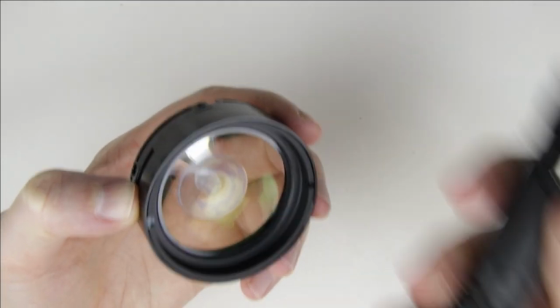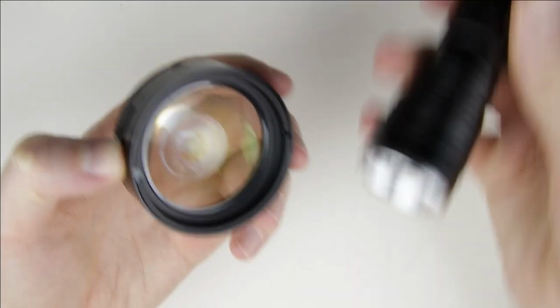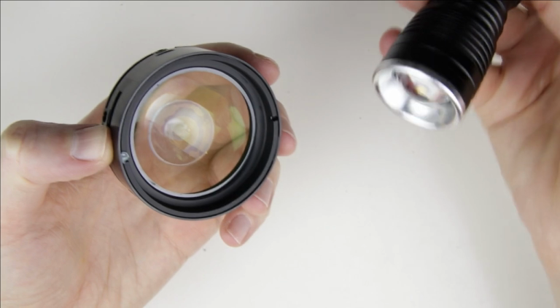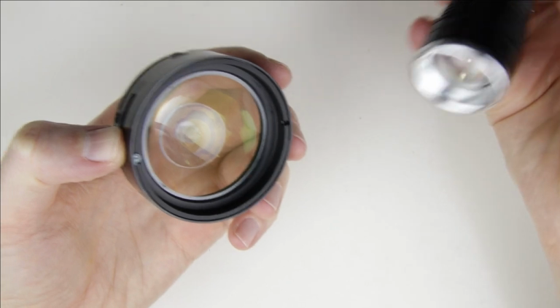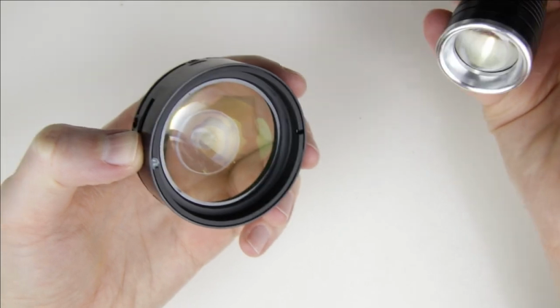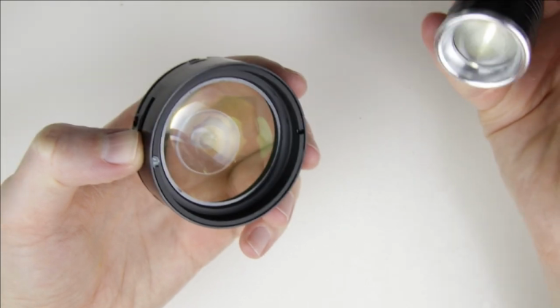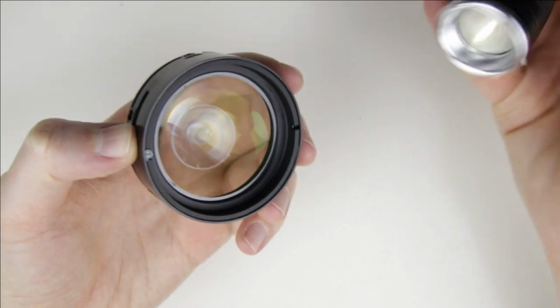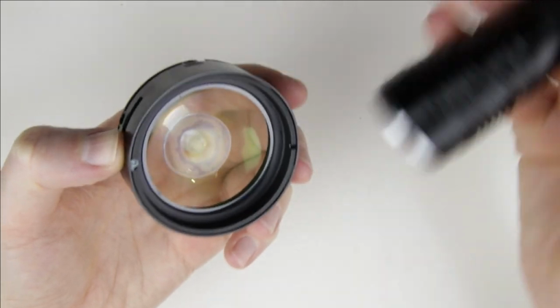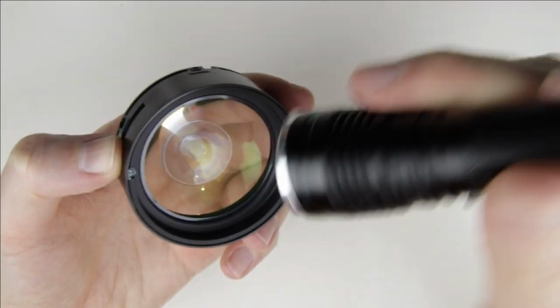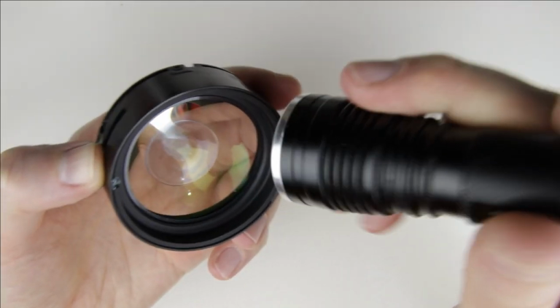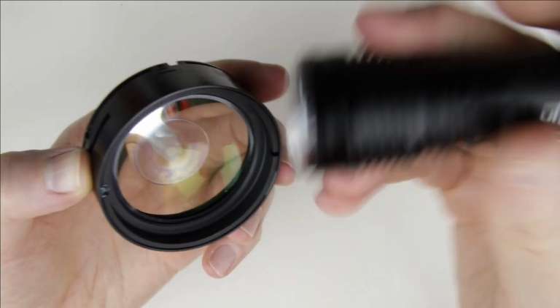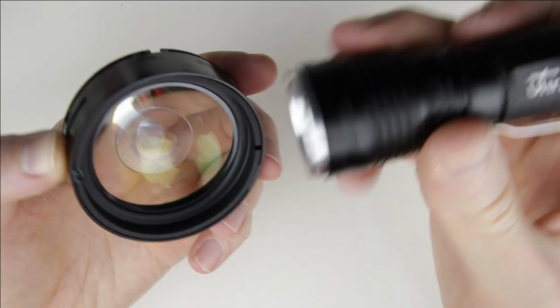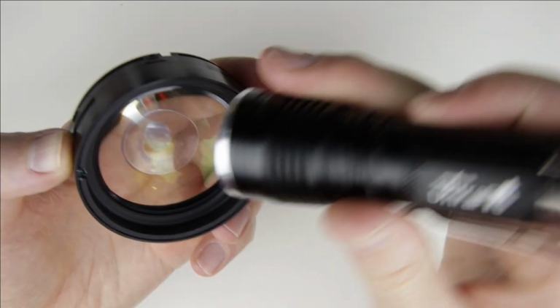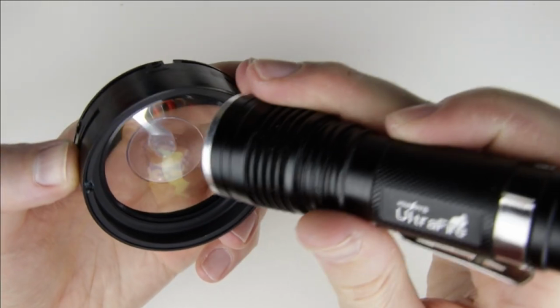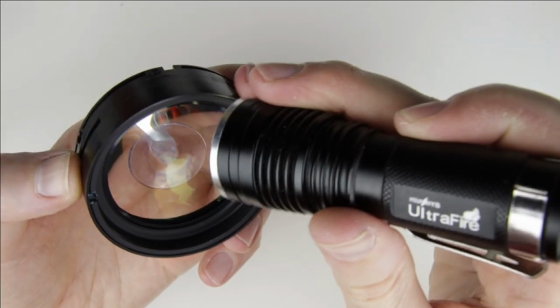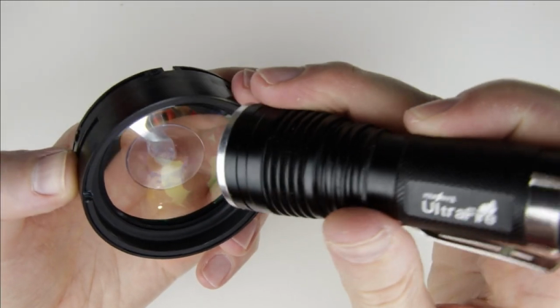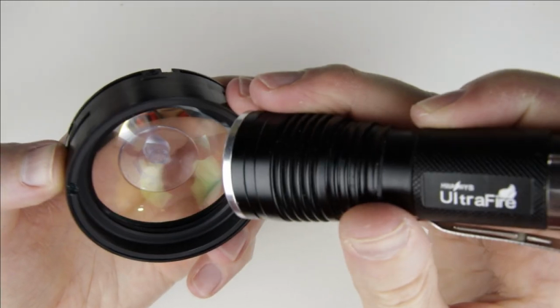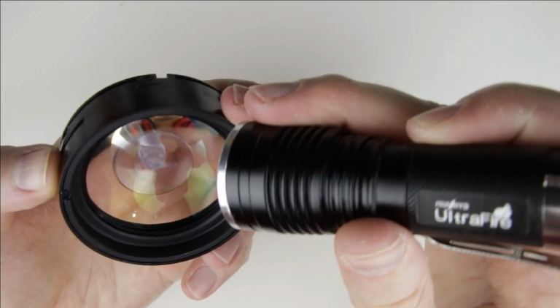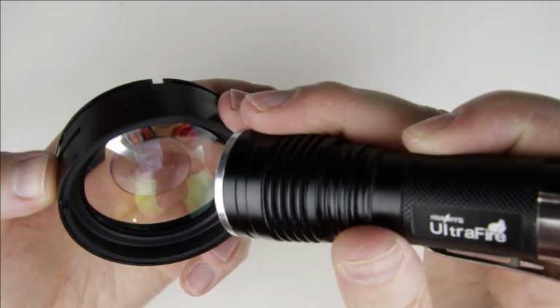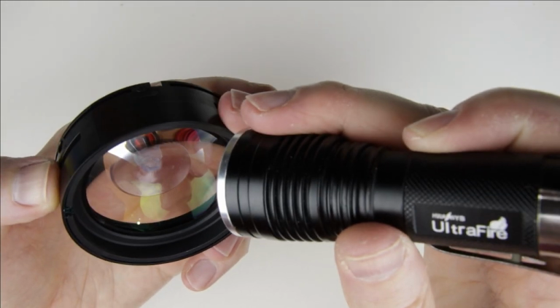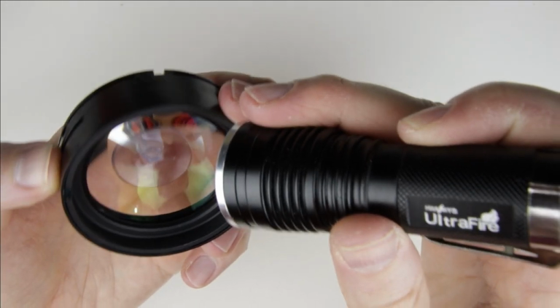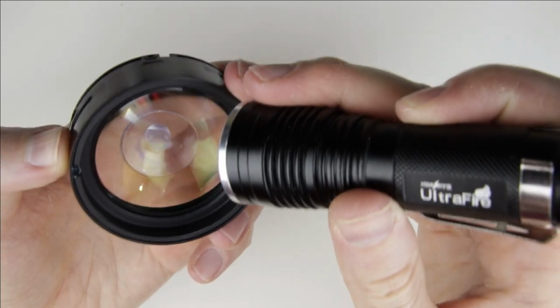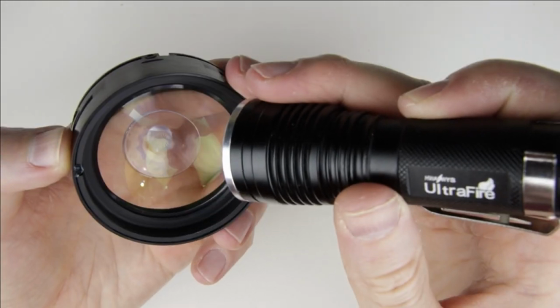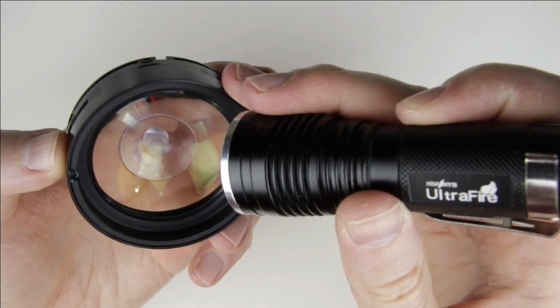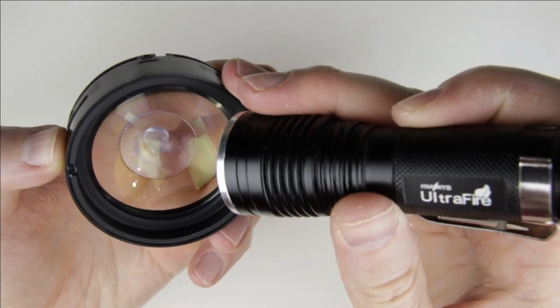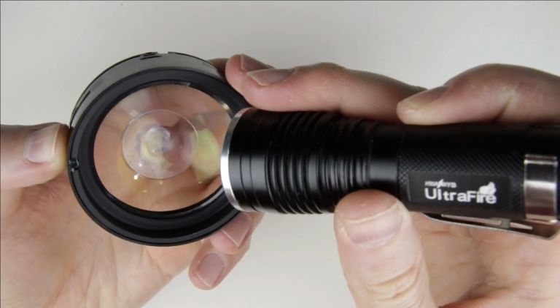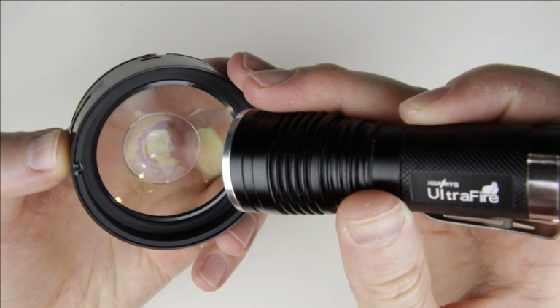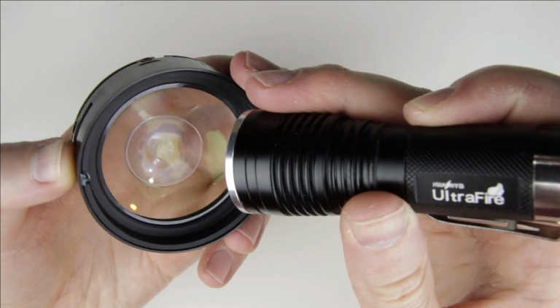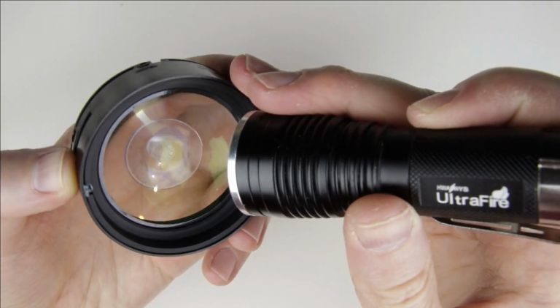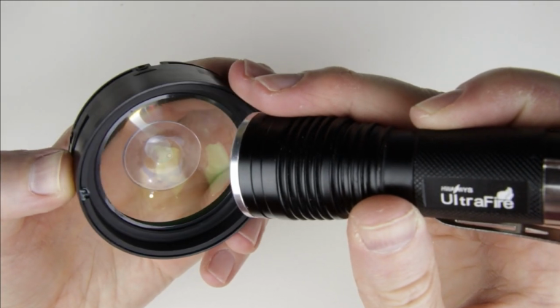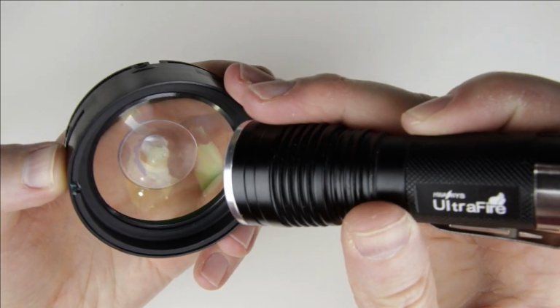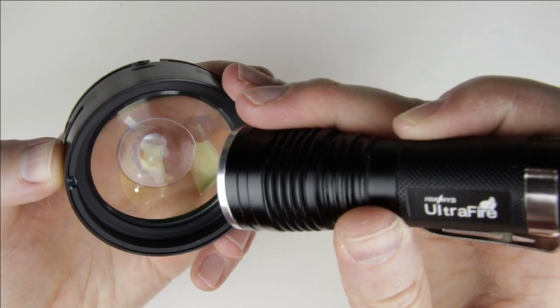I check the surface of the lens element with the flashlight. The inner side of the front lens element is clean.